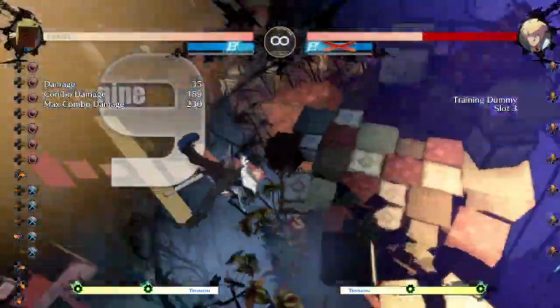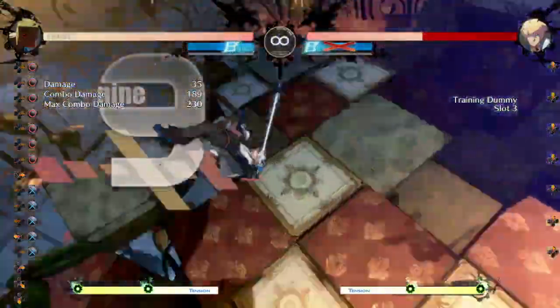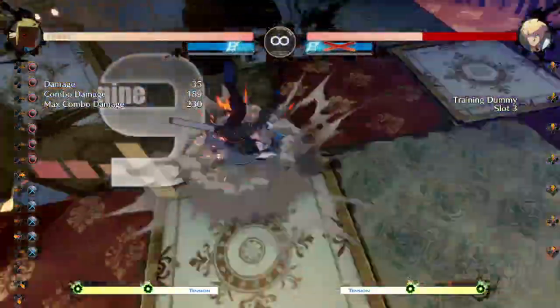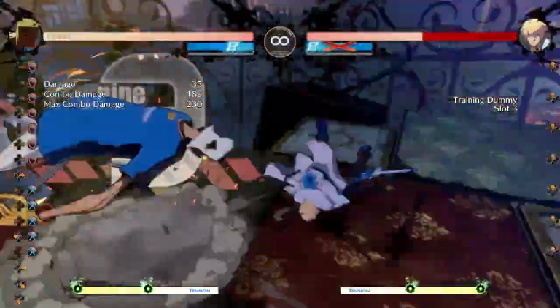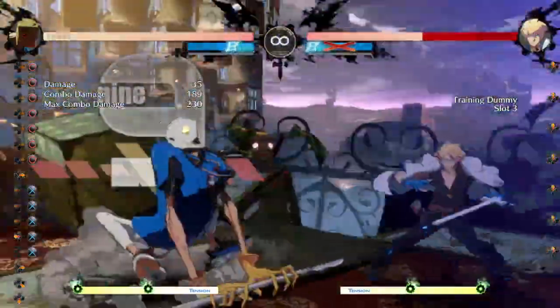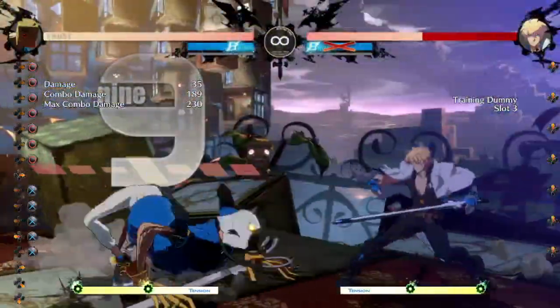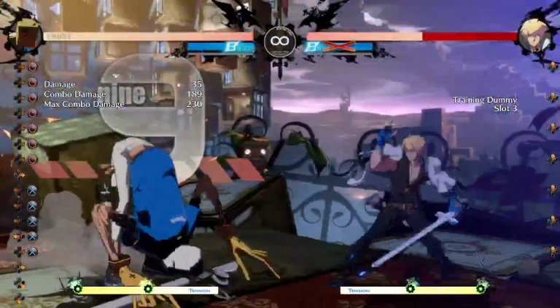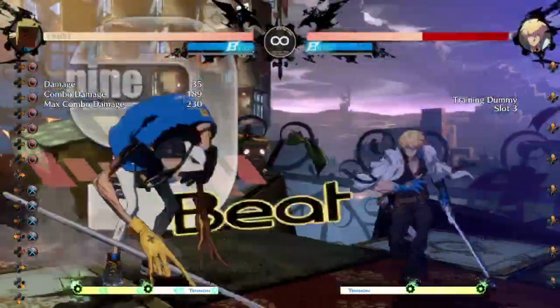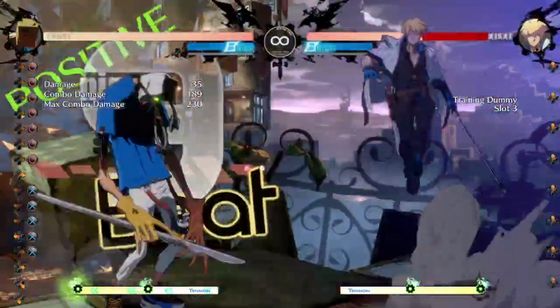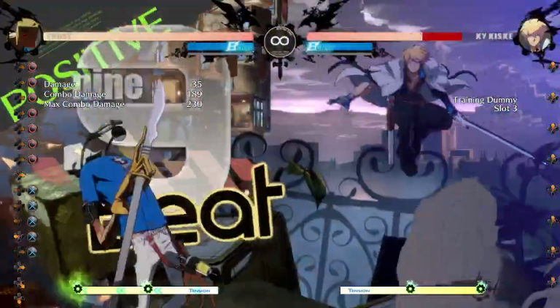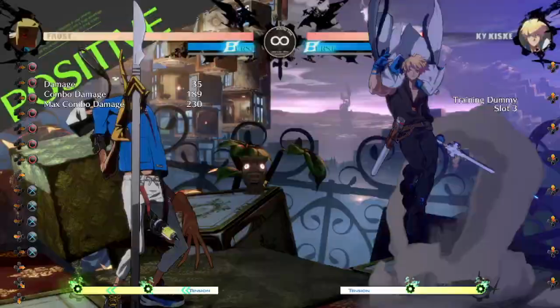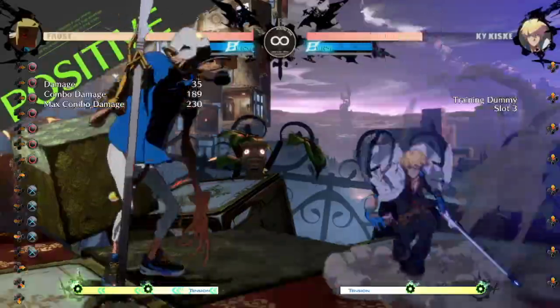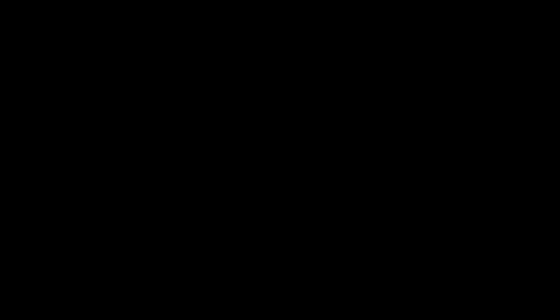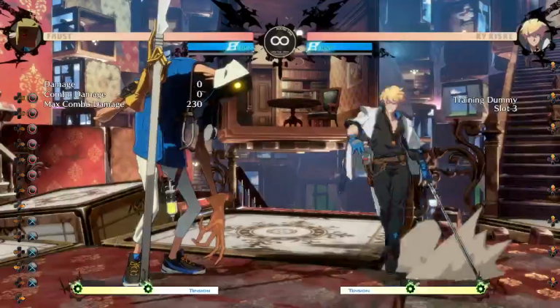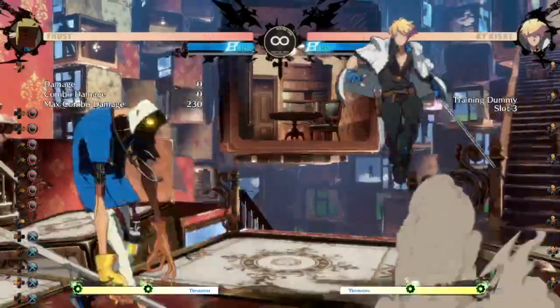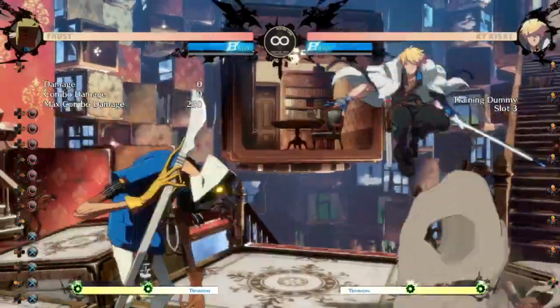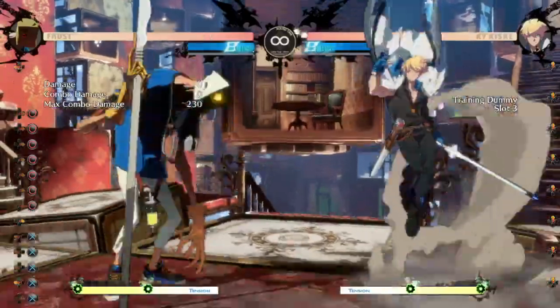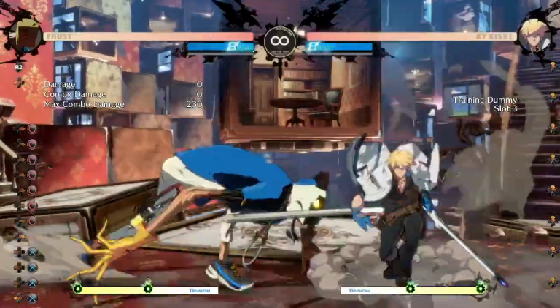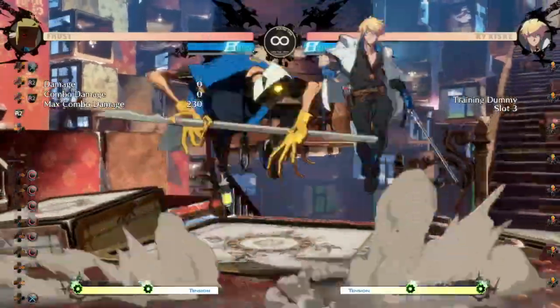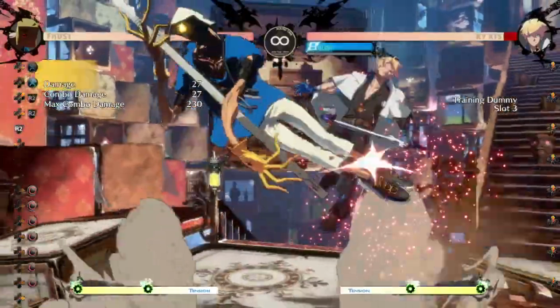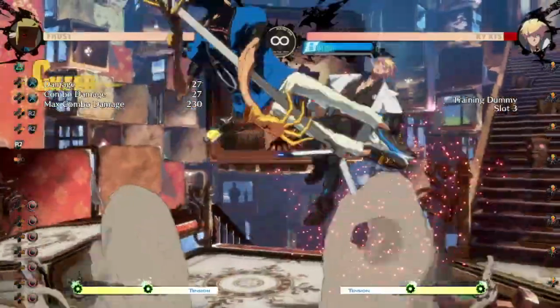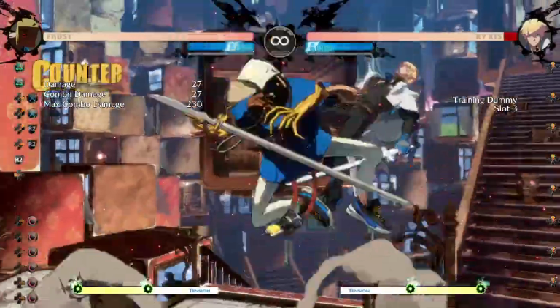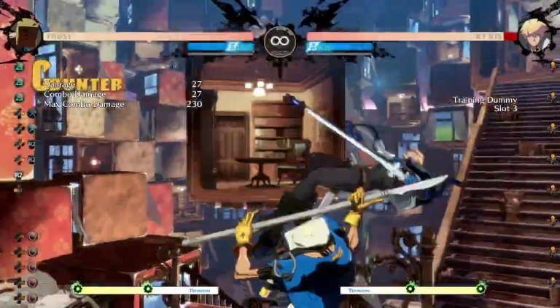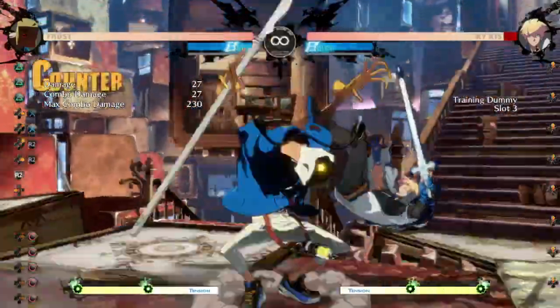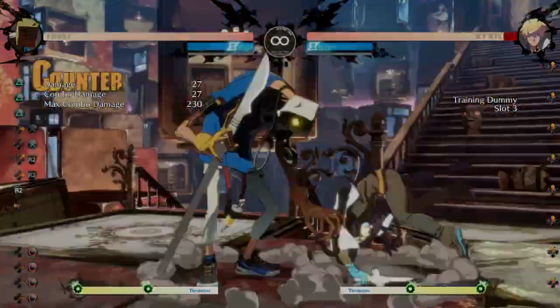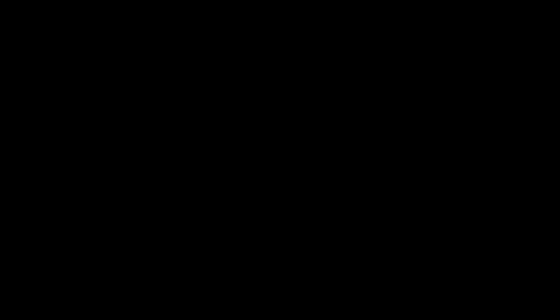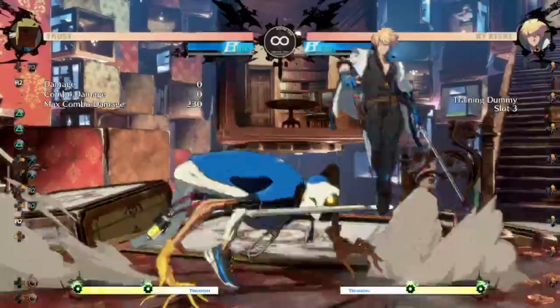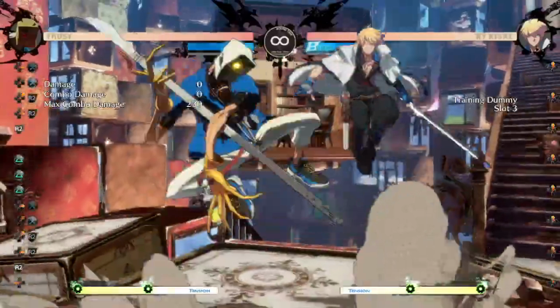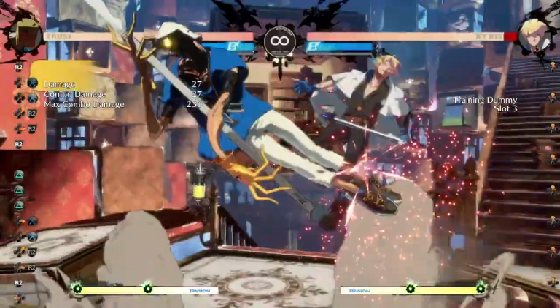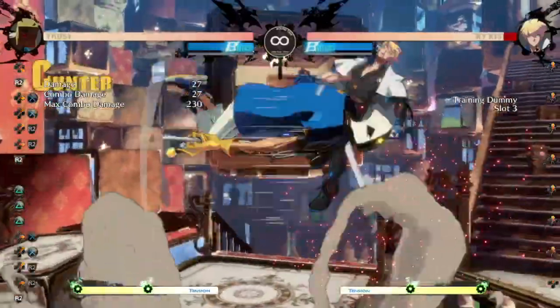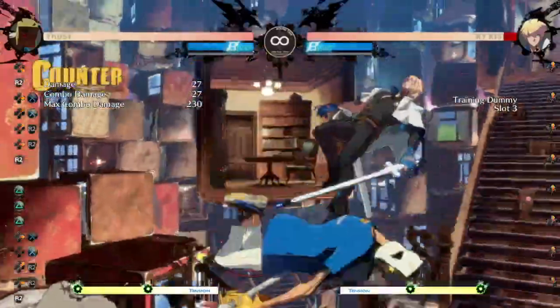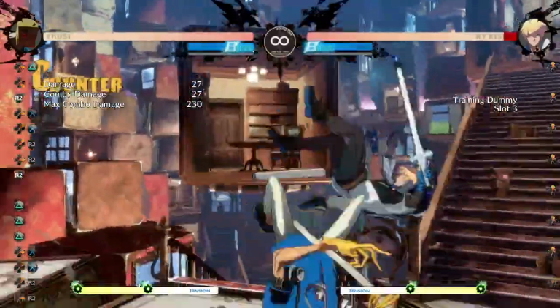Once you're confirming this, you should be going for close slash J.H immediately. Go for a combo like this — 188, 189. So yeah, you get really, really nice combos.